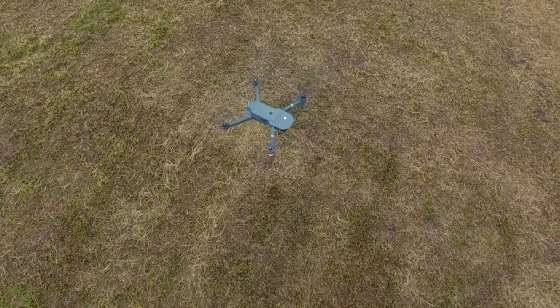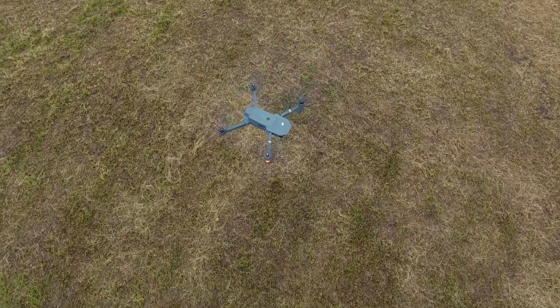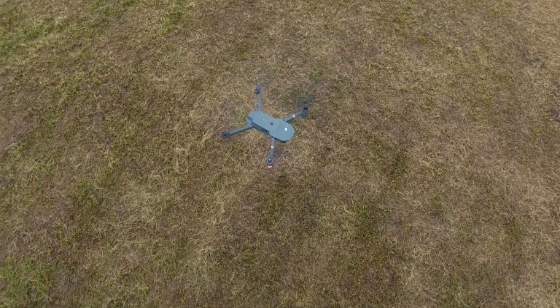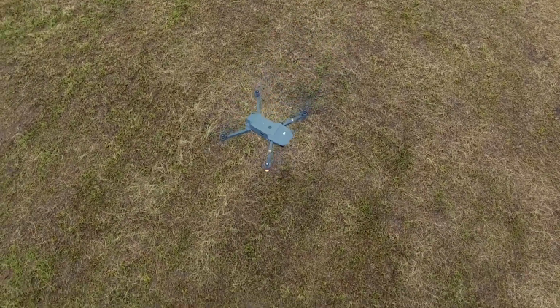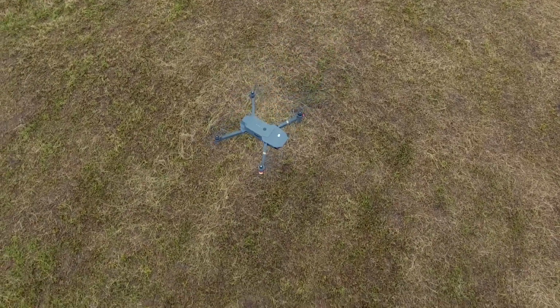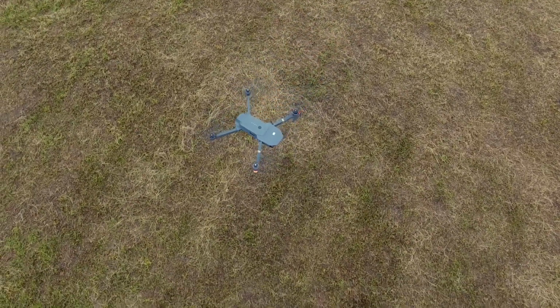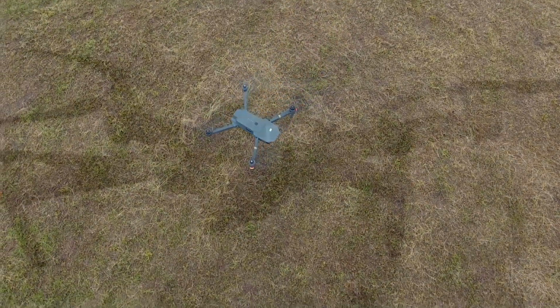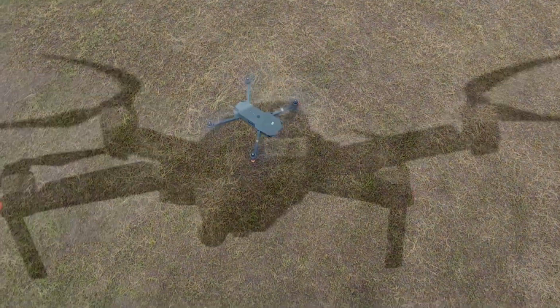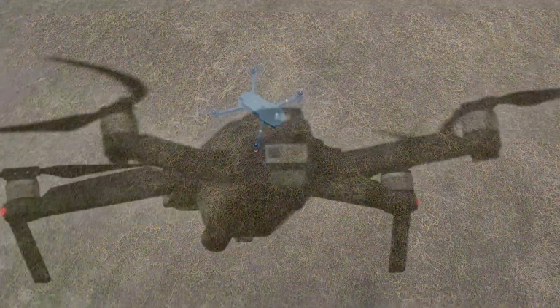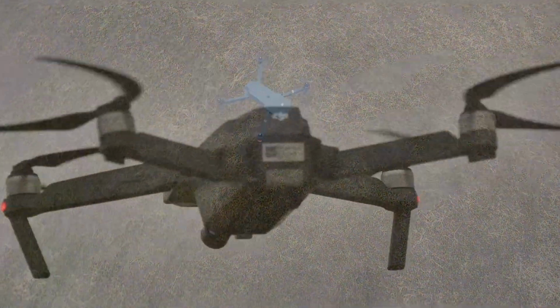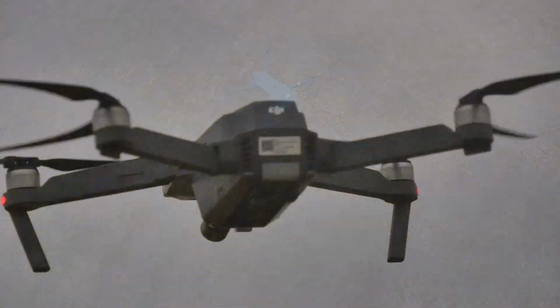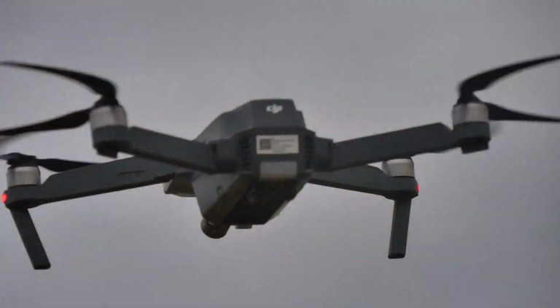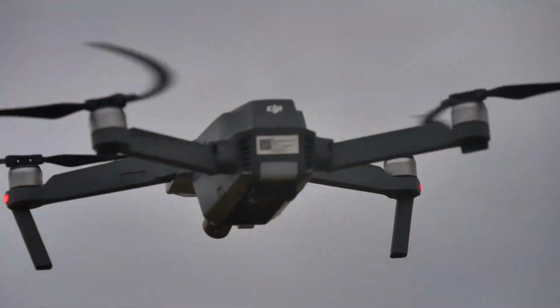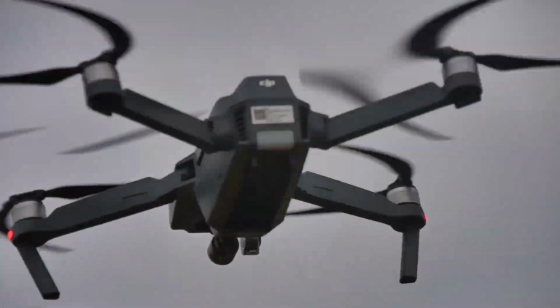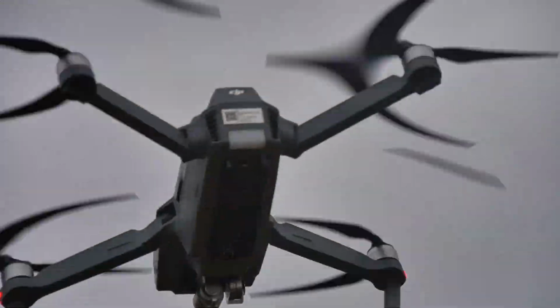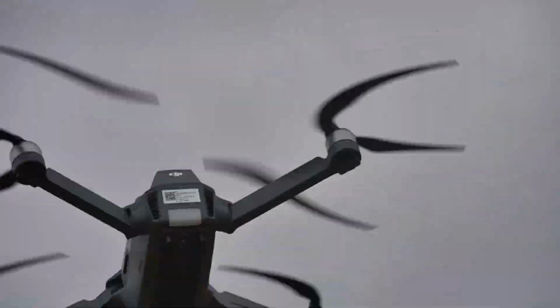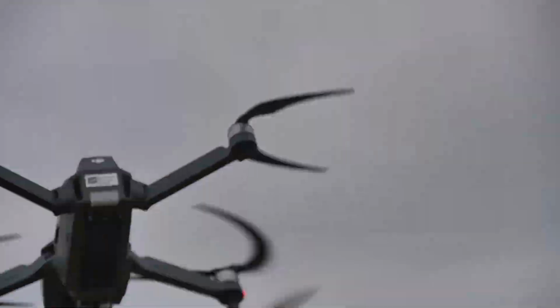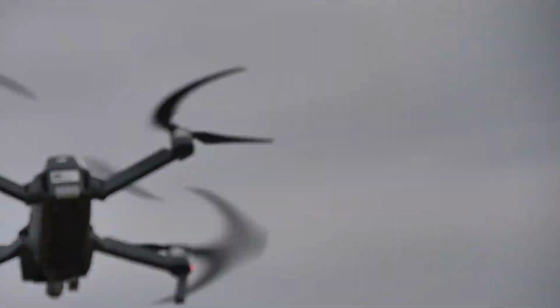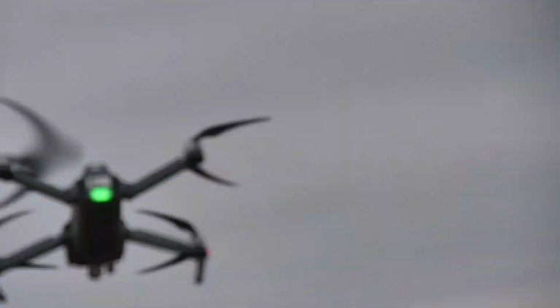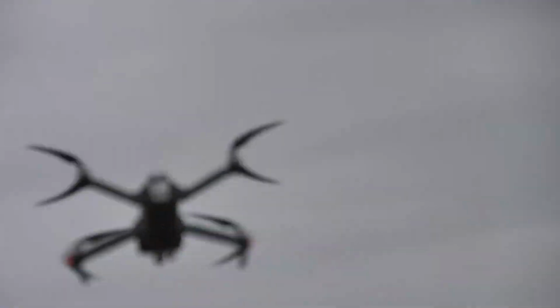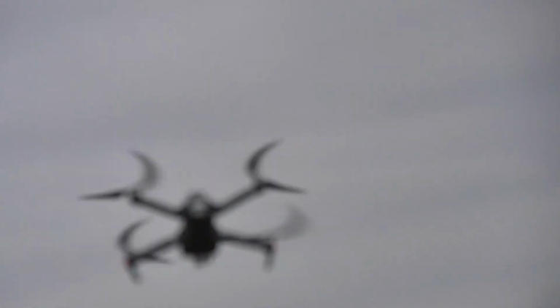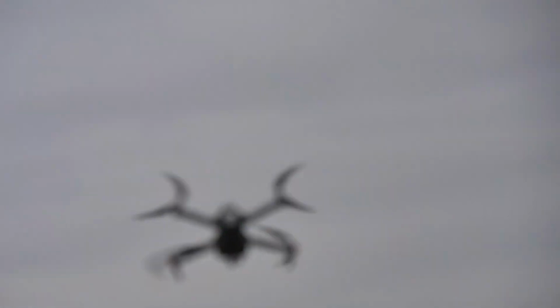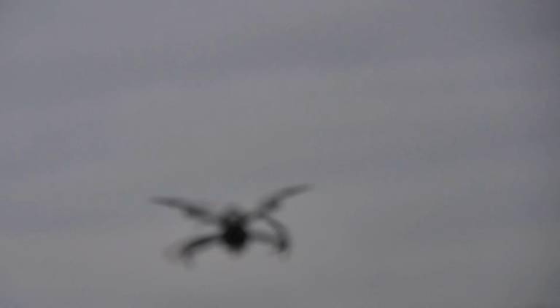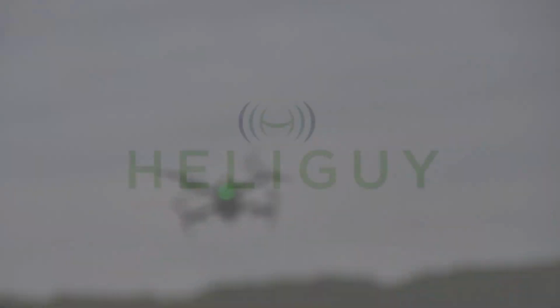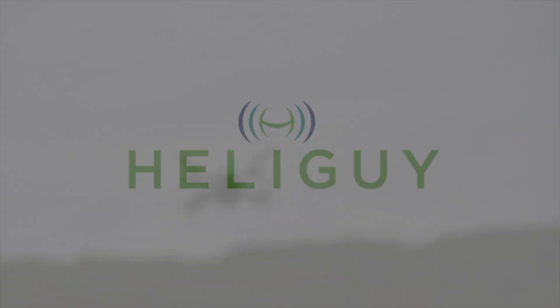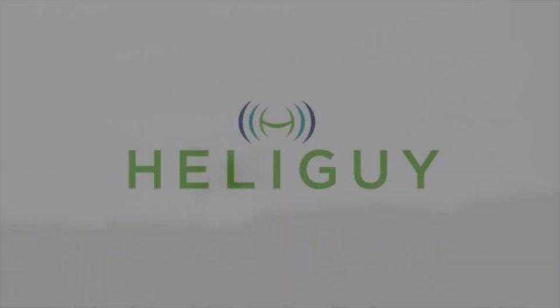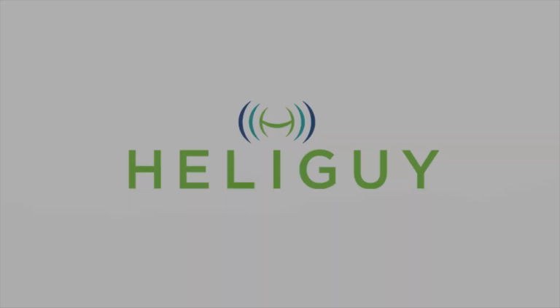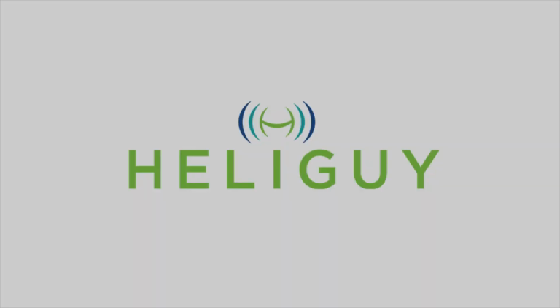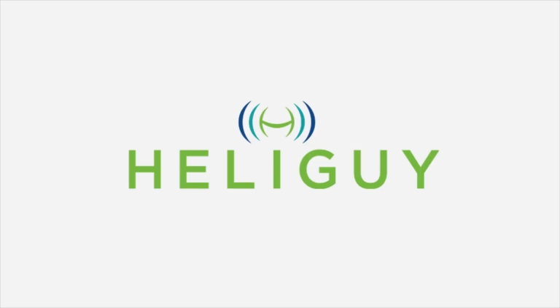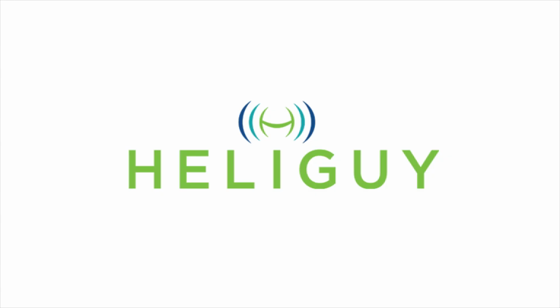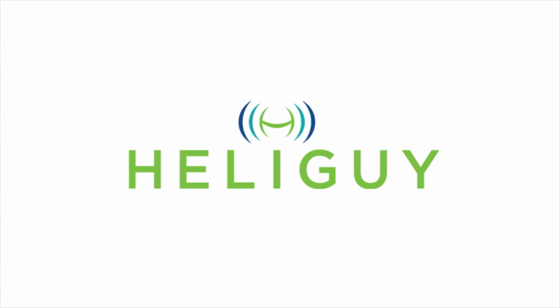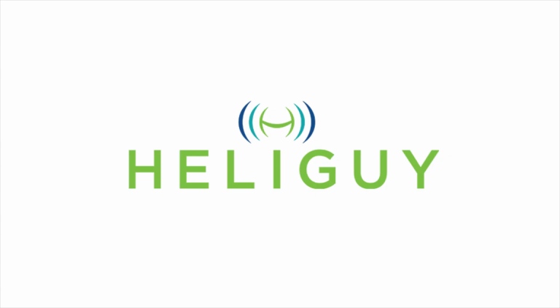Thank you for watching this video. For more information on the Mavic Pro, please subscribe to our channel and follow us on social media.